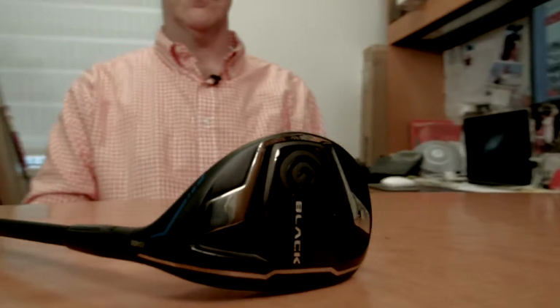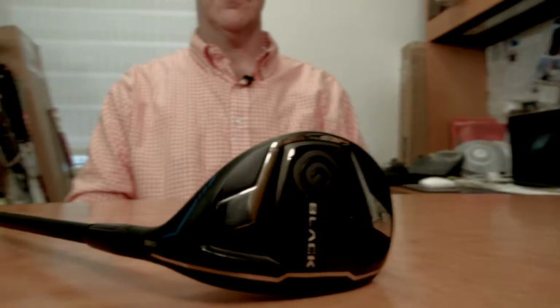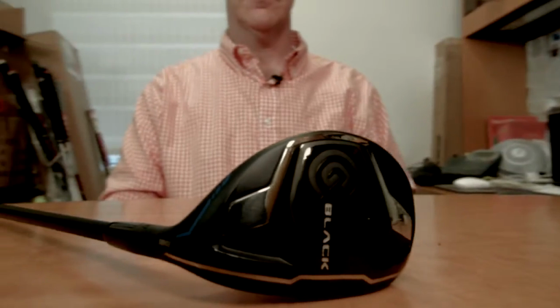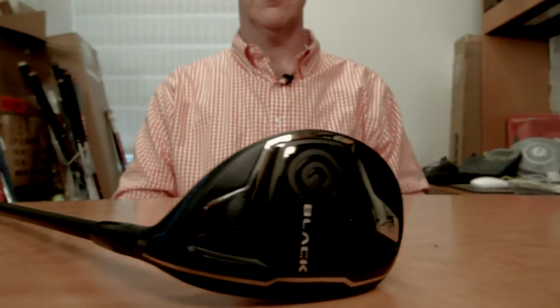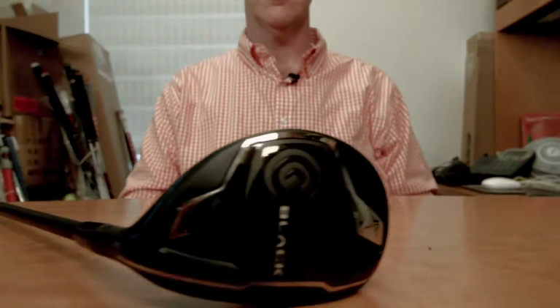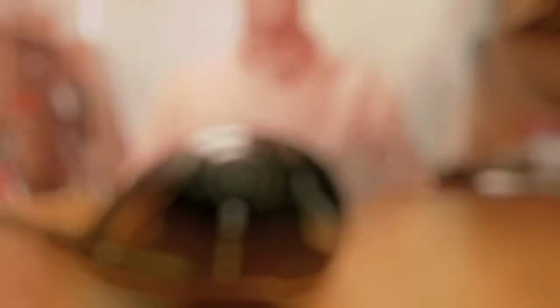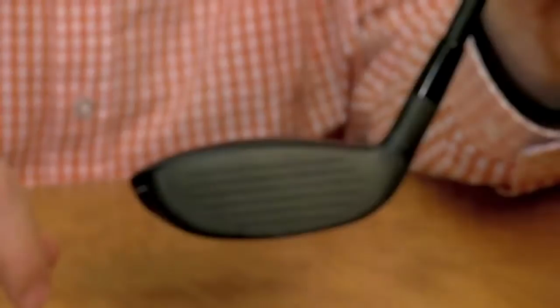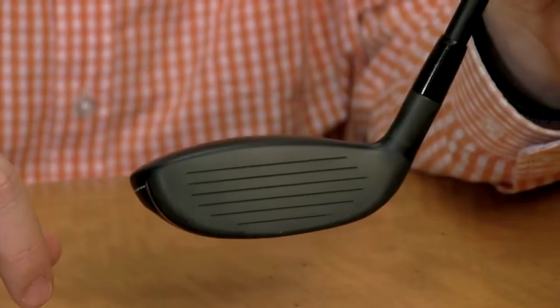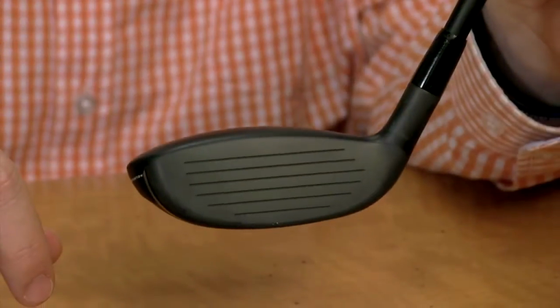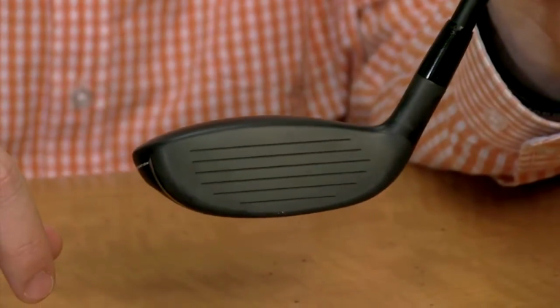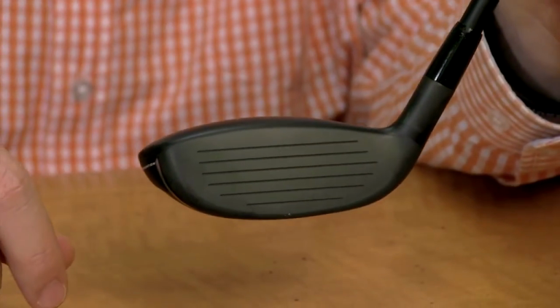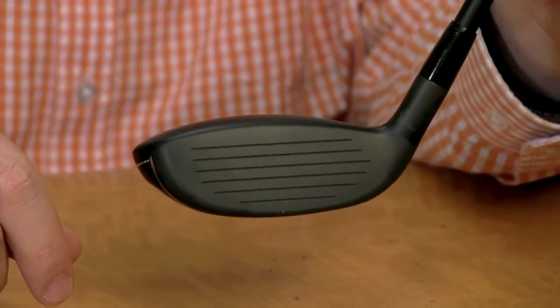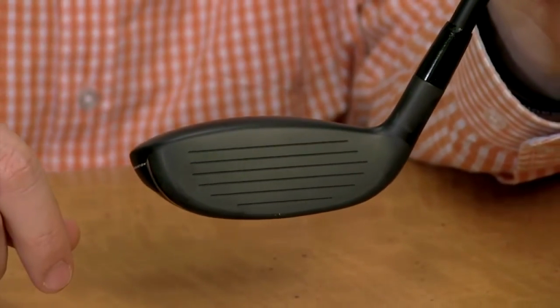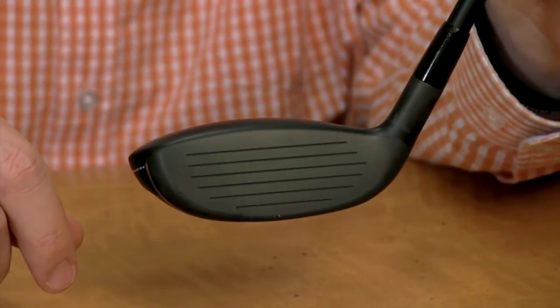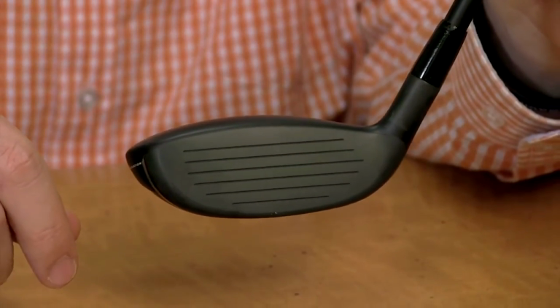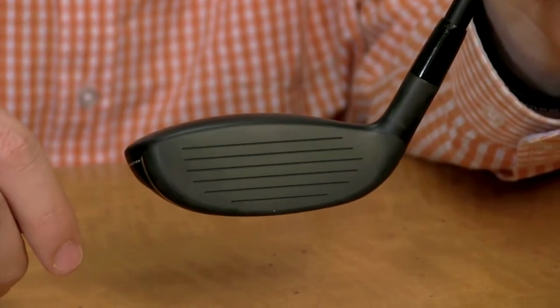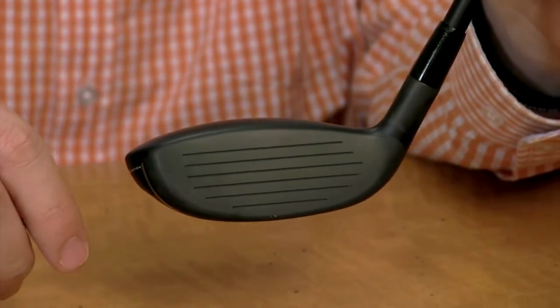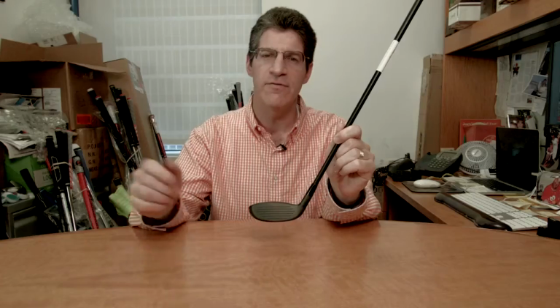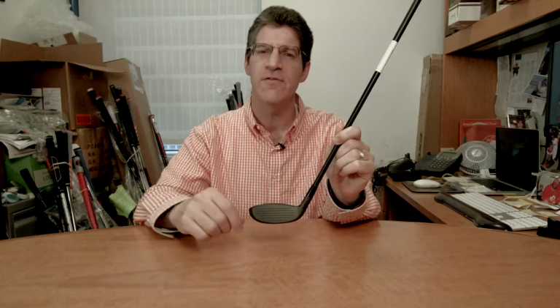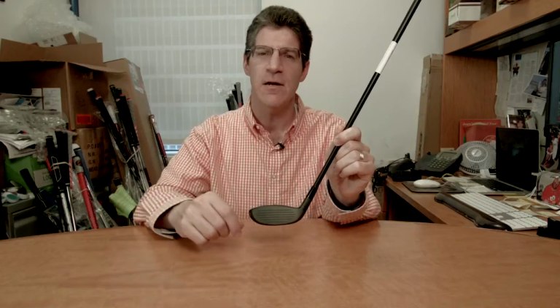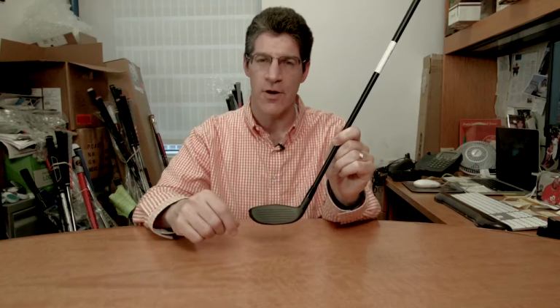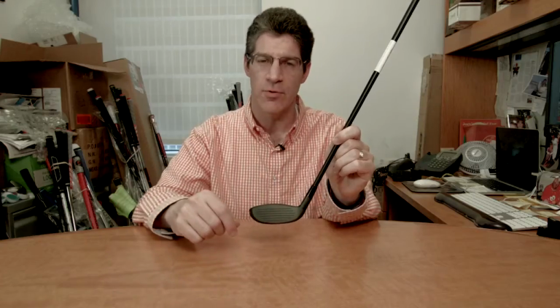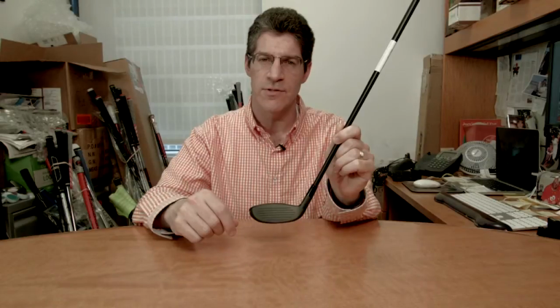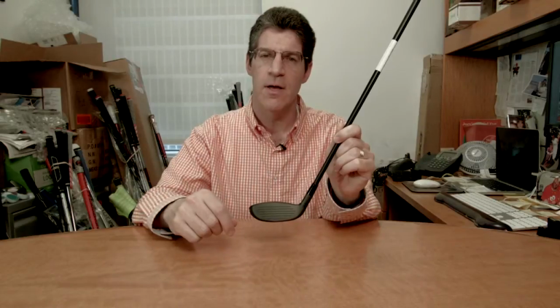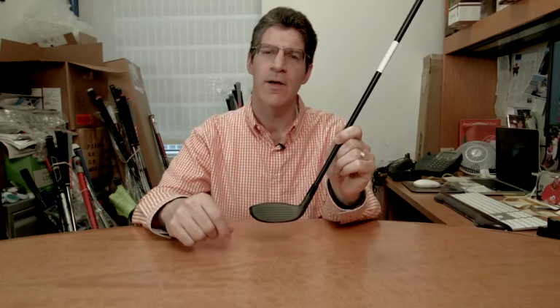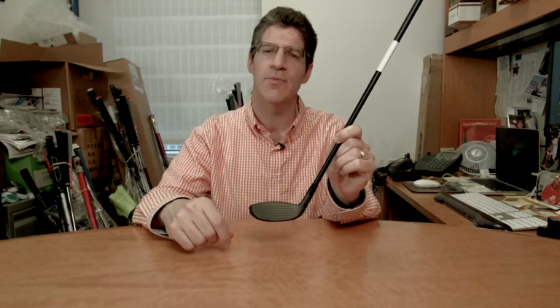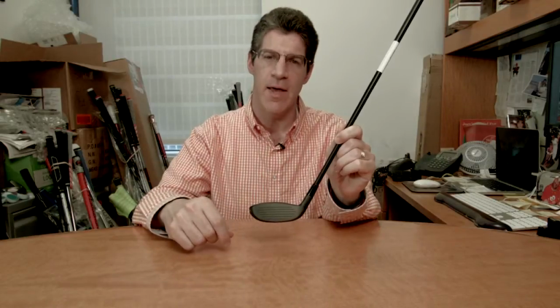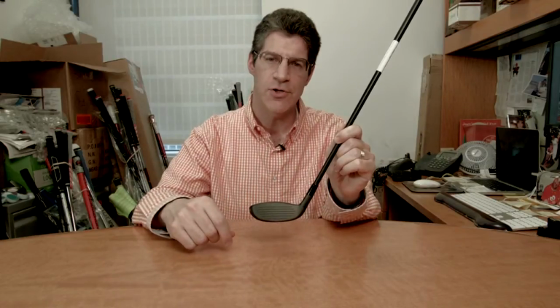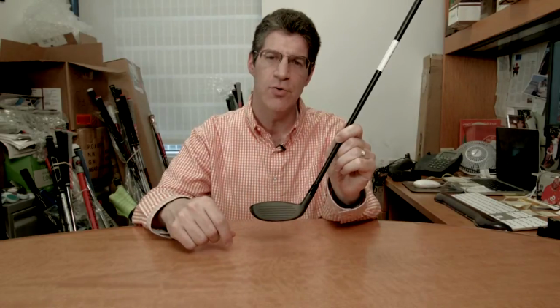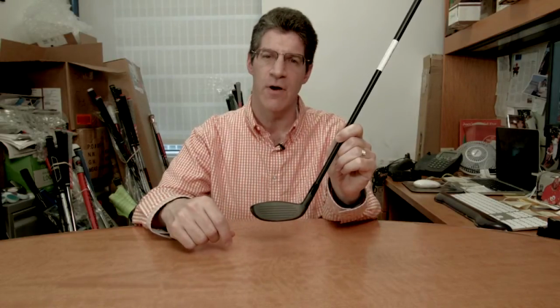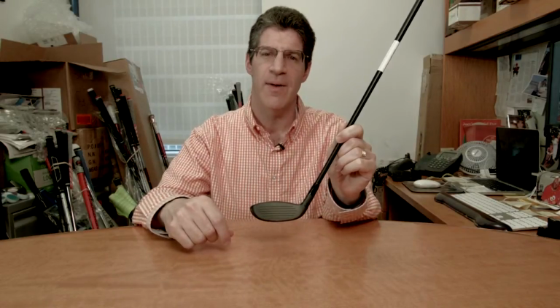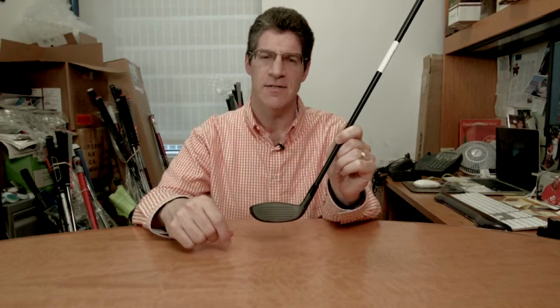So if you're interested in learning more about the CG Black Hybrid, or any one of 15 other hybrids, pick up the May issue of Golf Magazine.